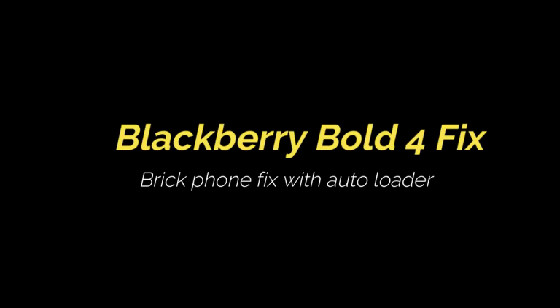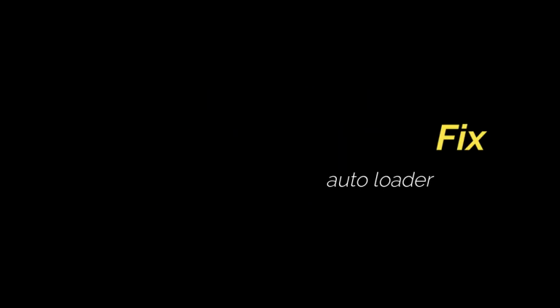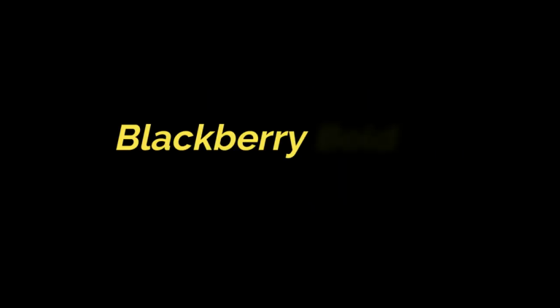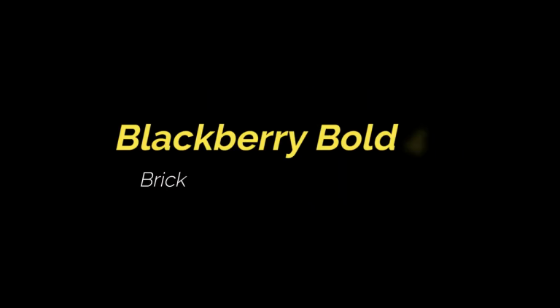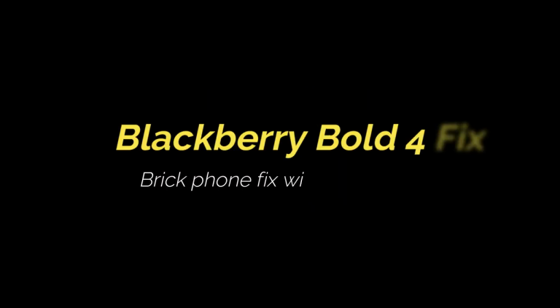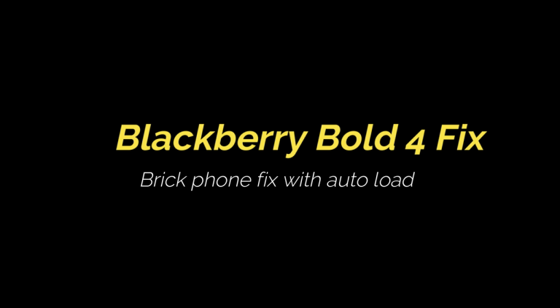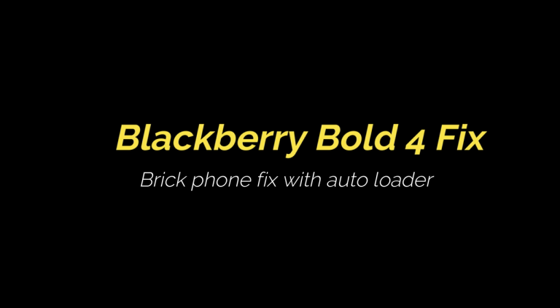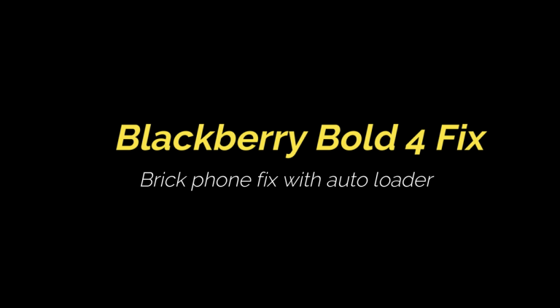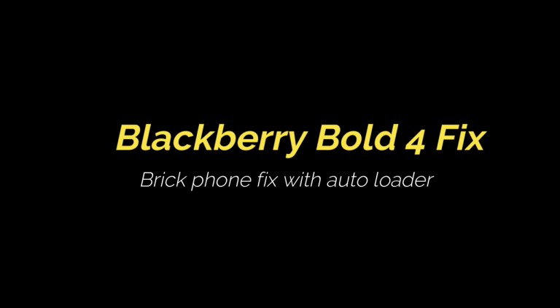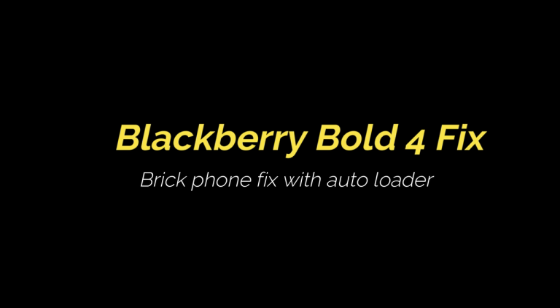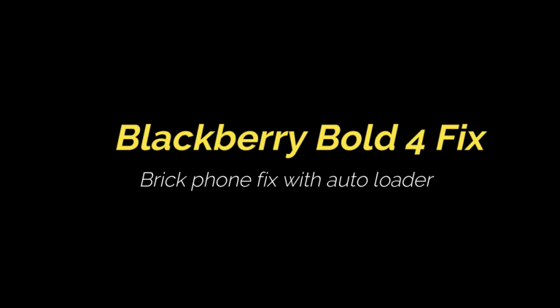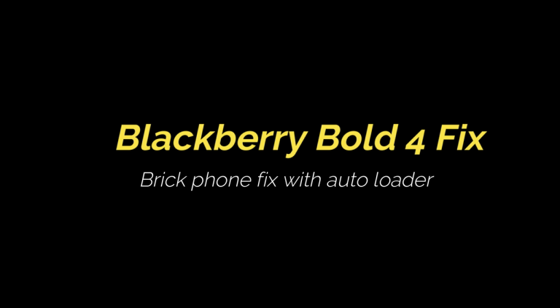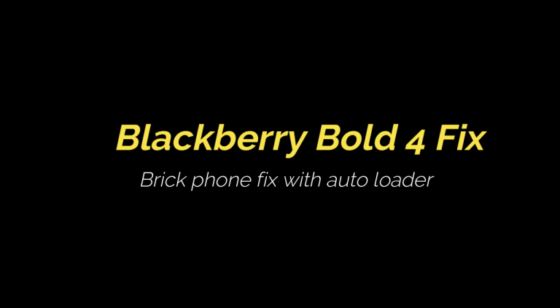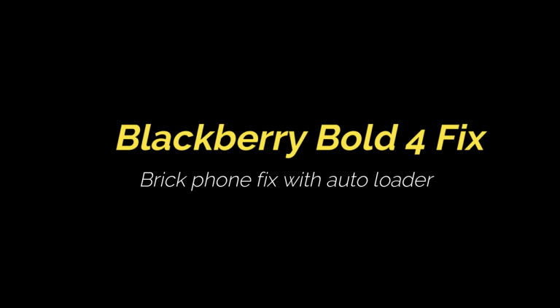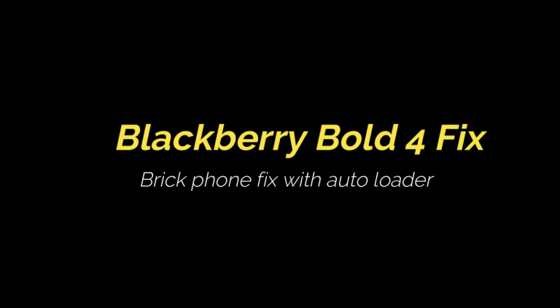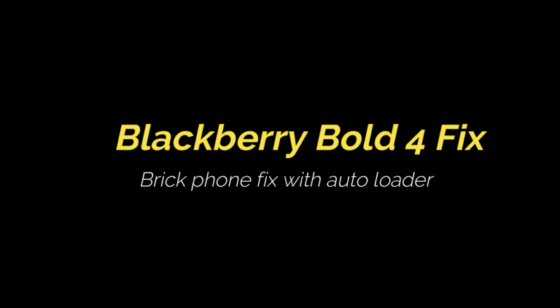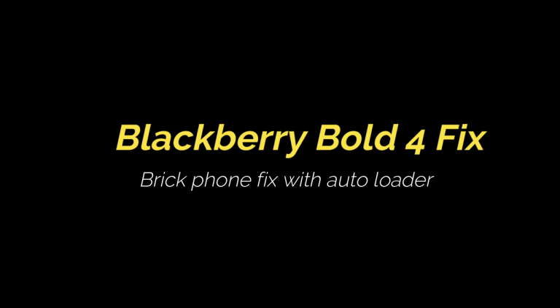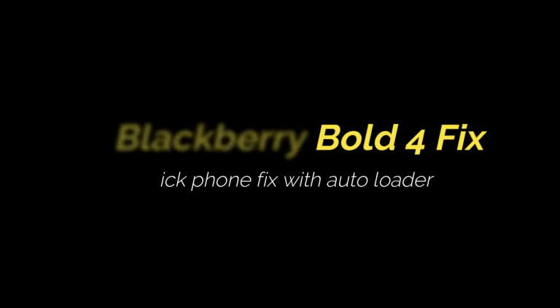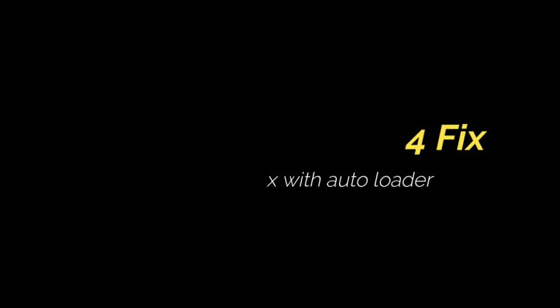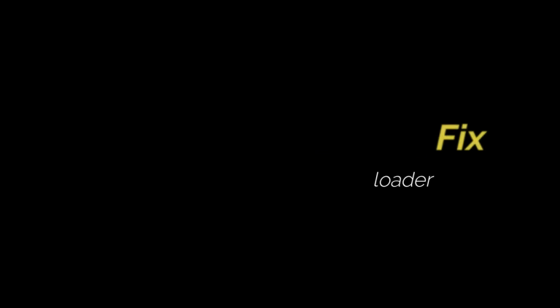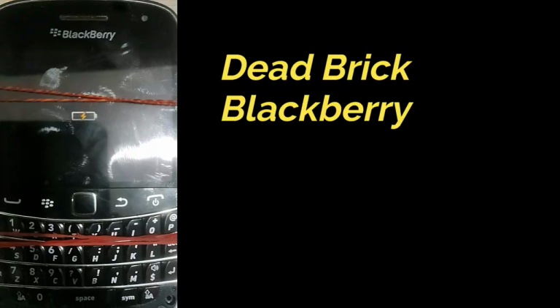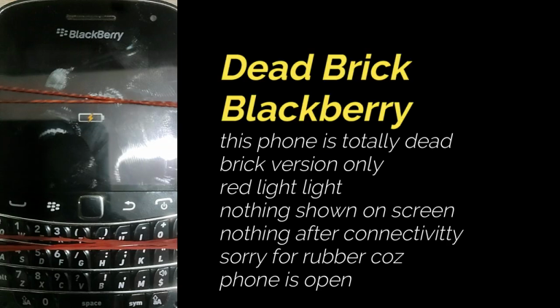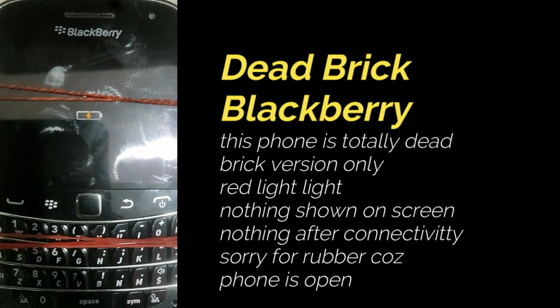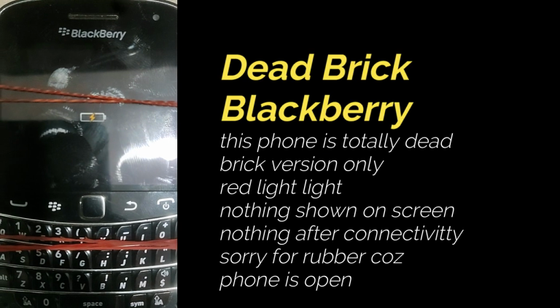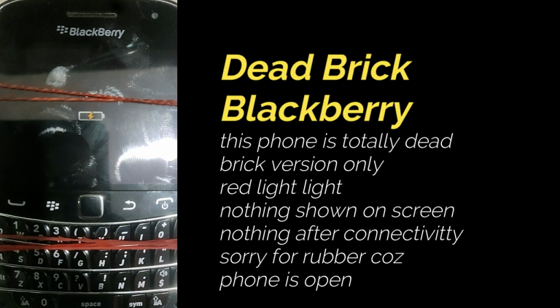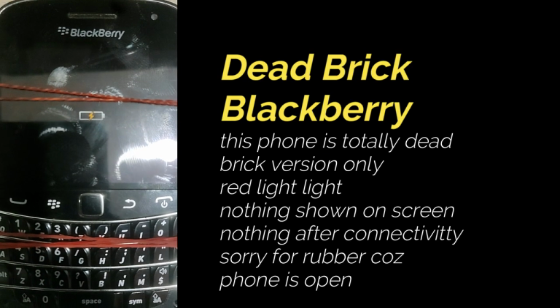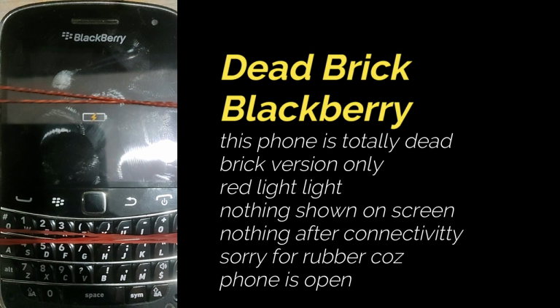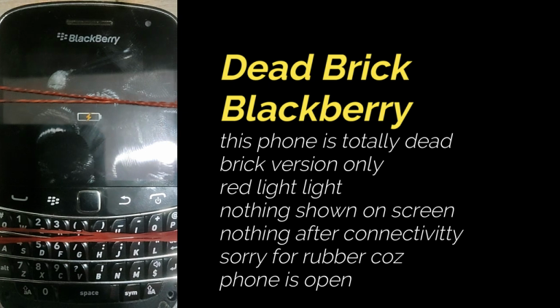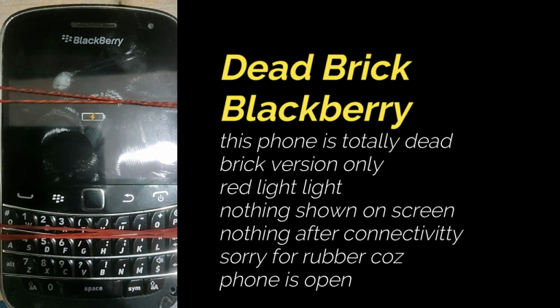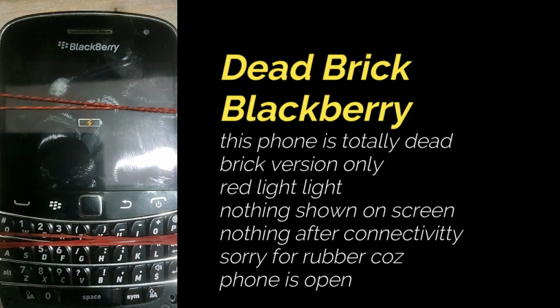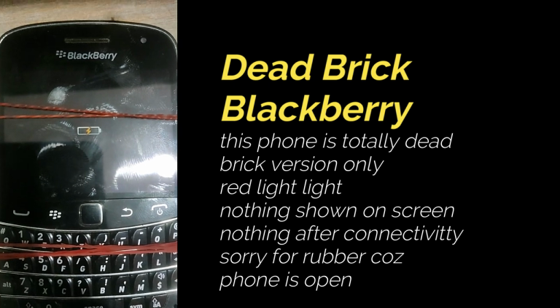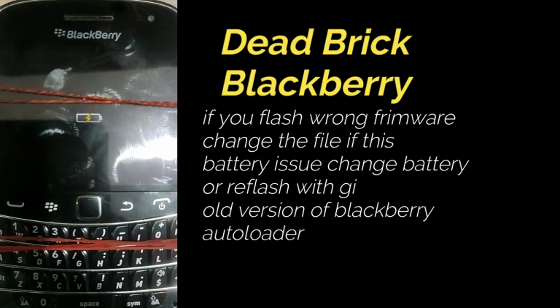Hi everyone, pray that you're all fine. Today we will learn how to fix a dead brick BlackBerry Bold for only red light blink.